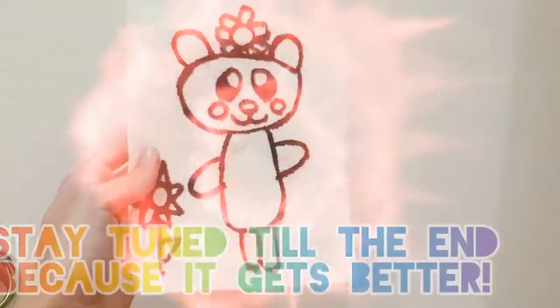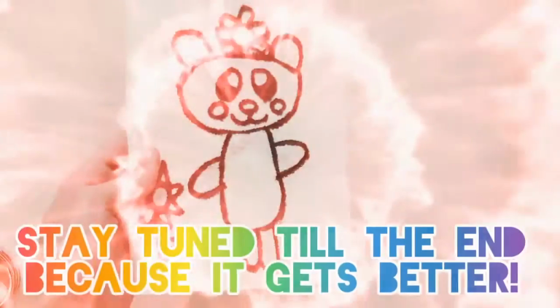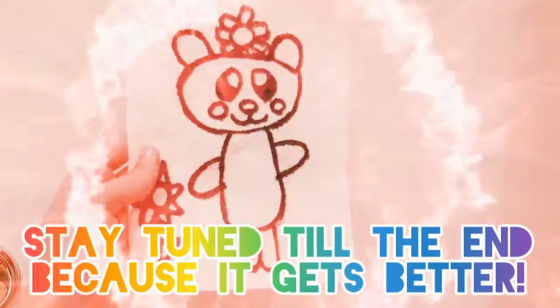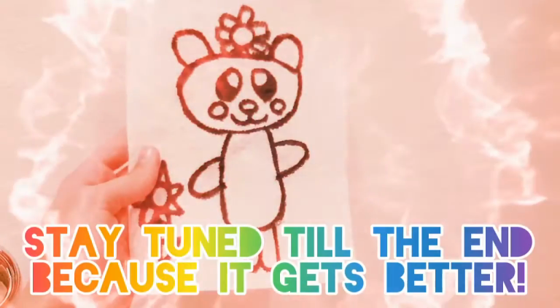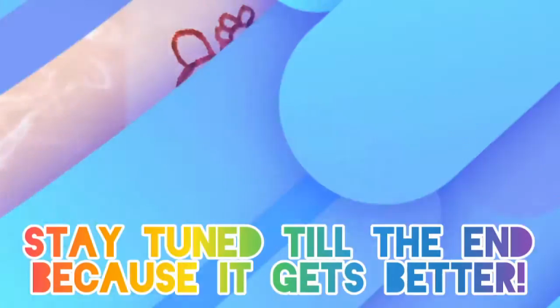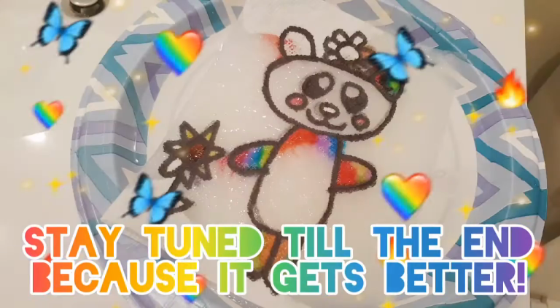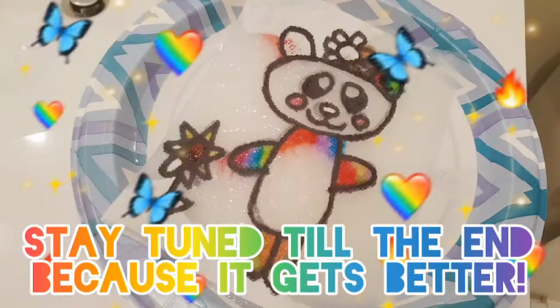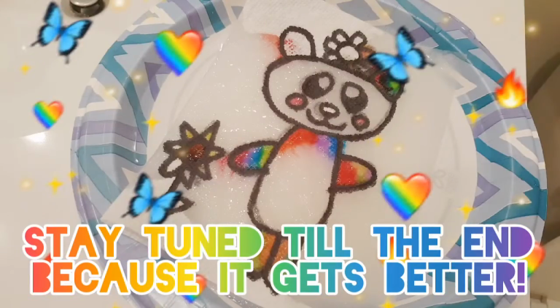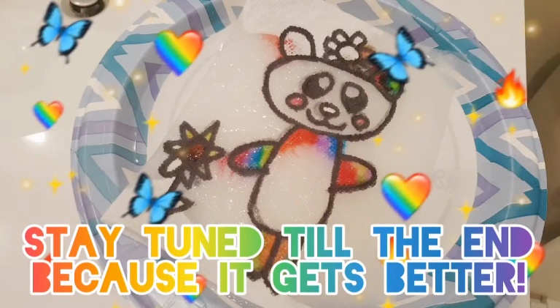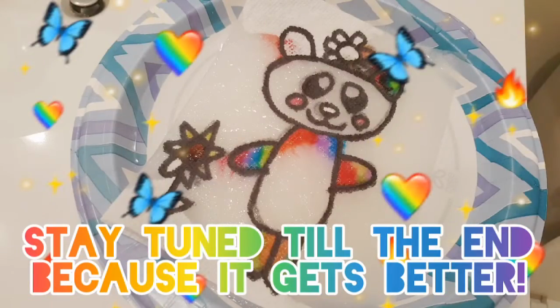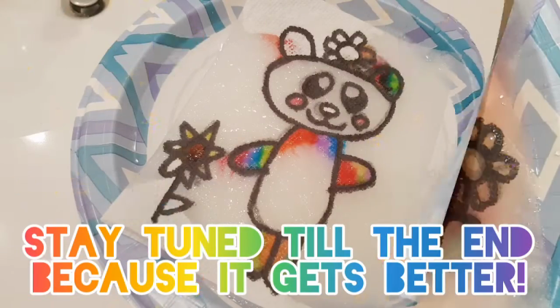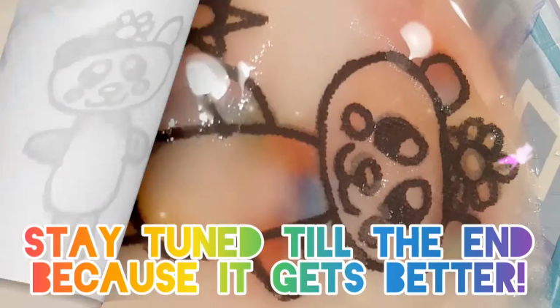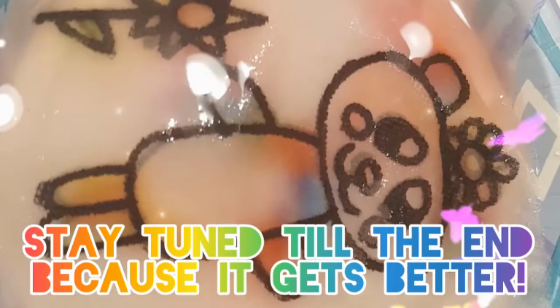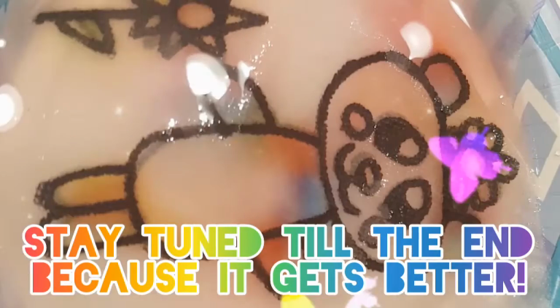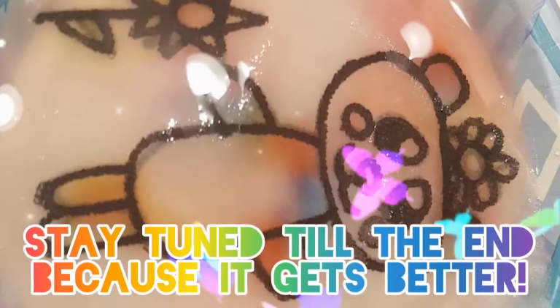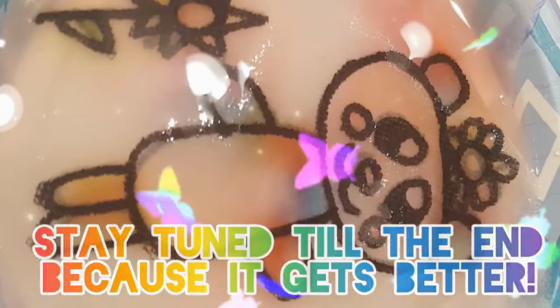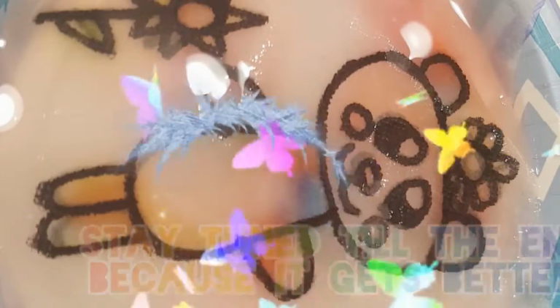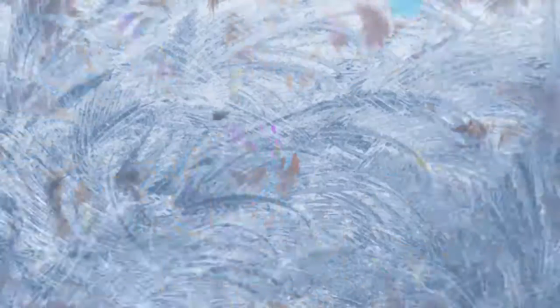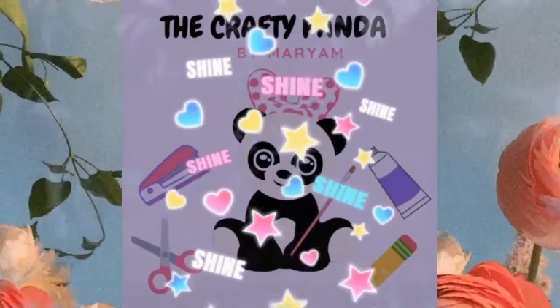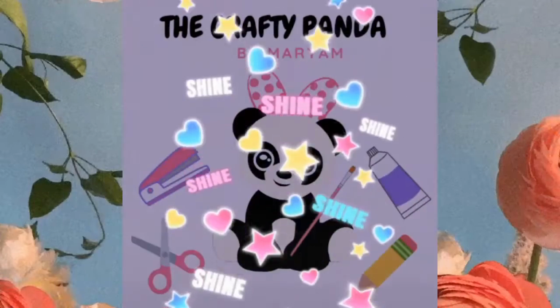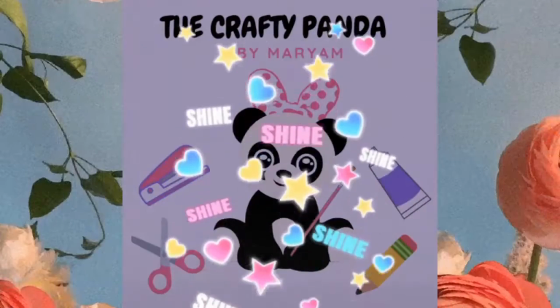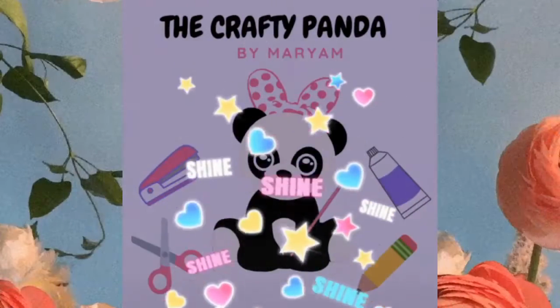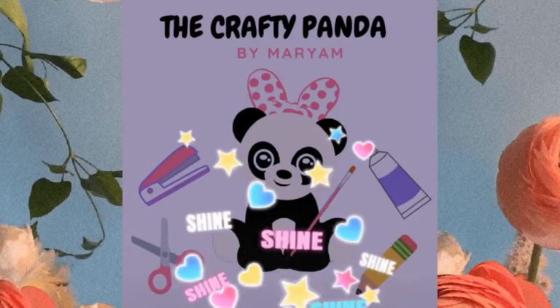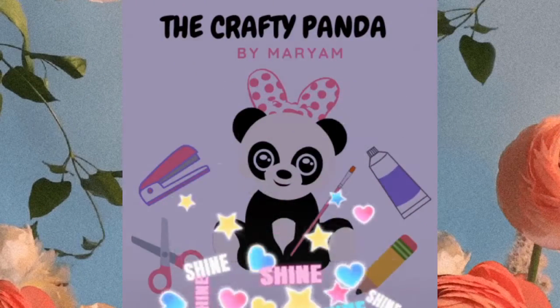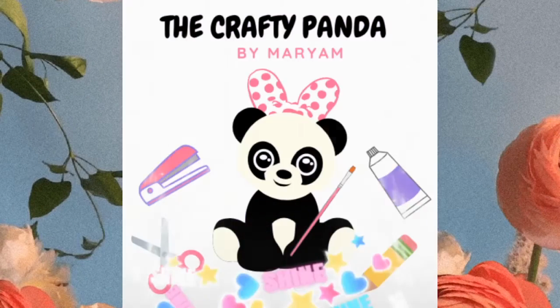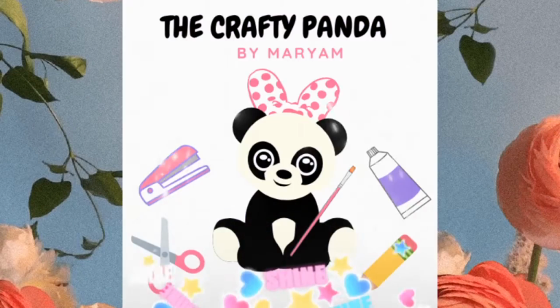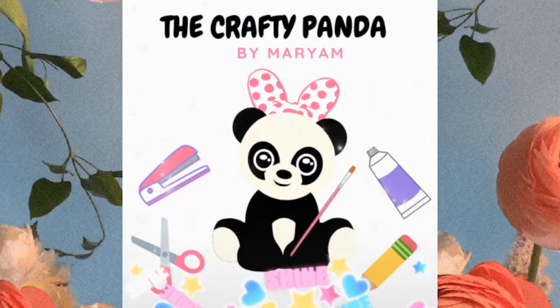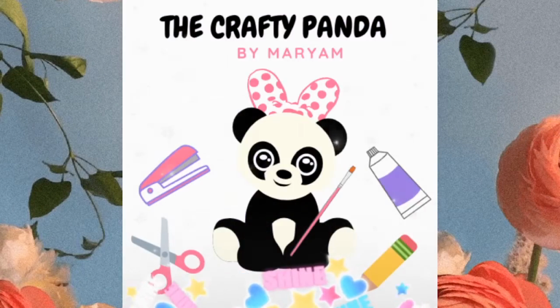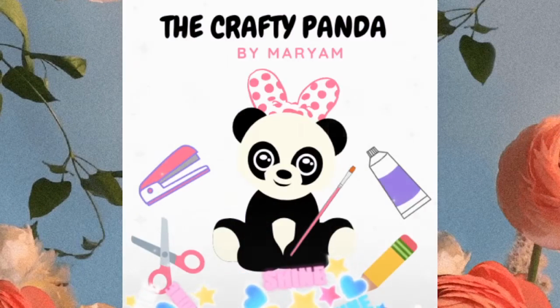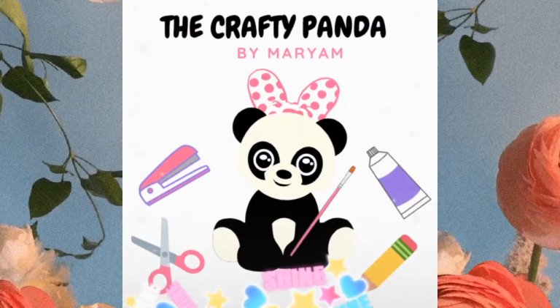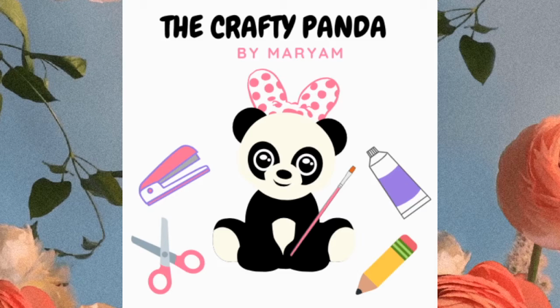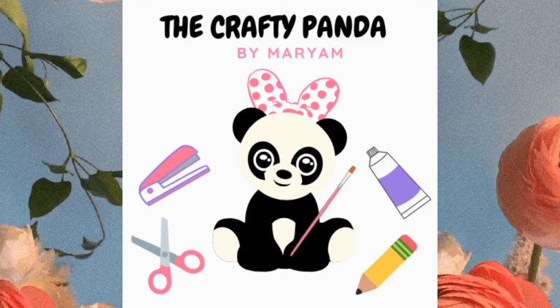Hello, and in this video we're gonna learn how to make magic paper towel art. I hope you enjoy!